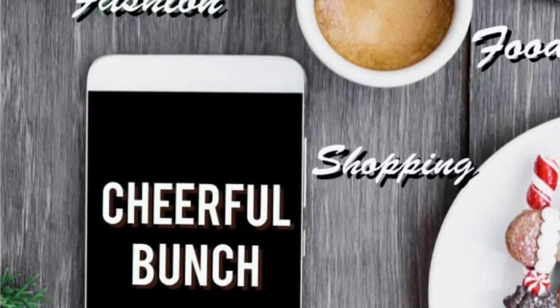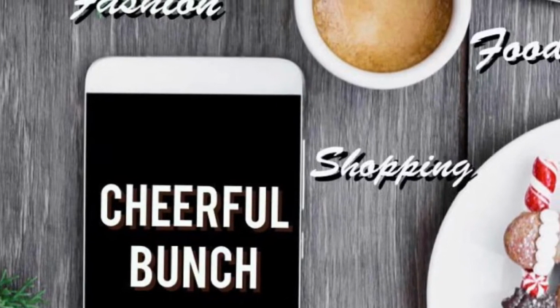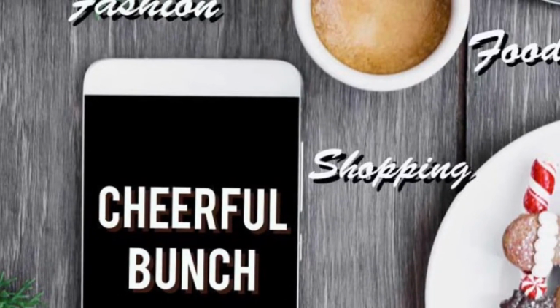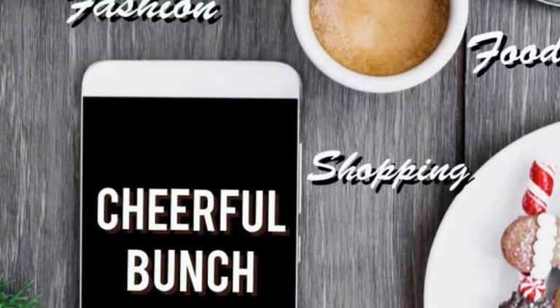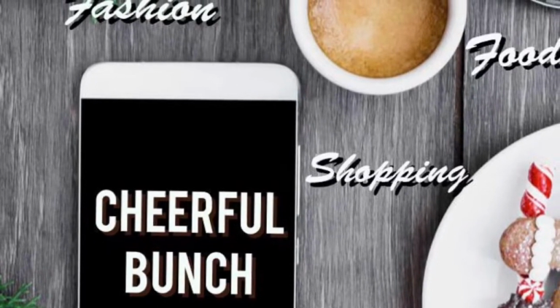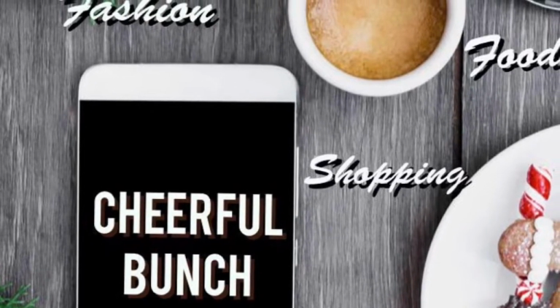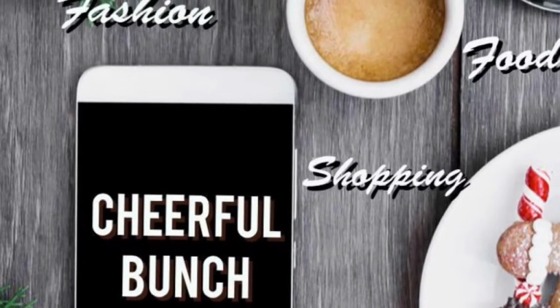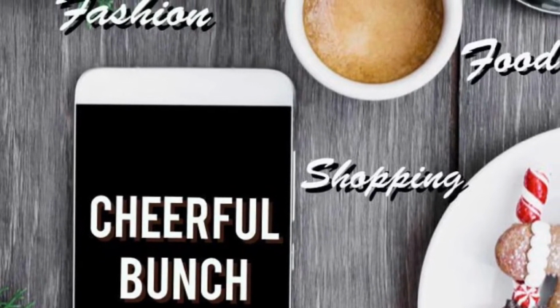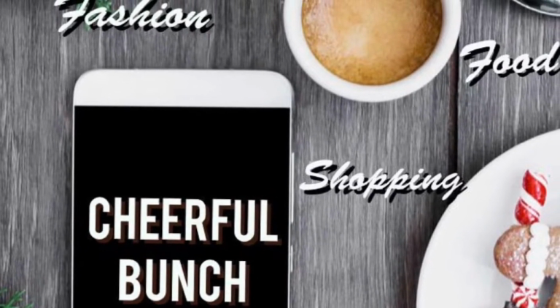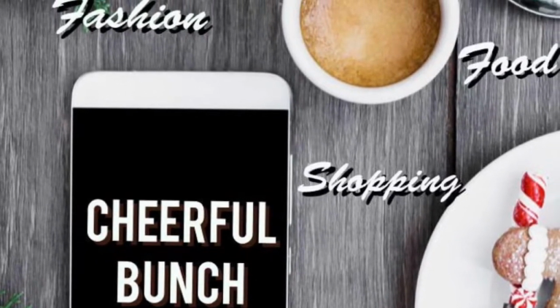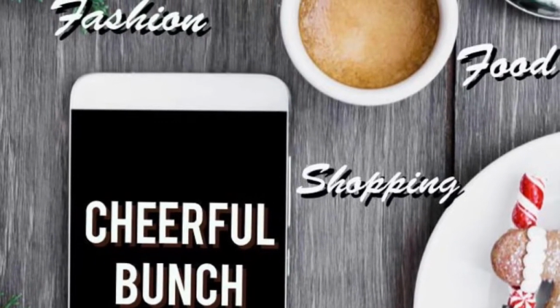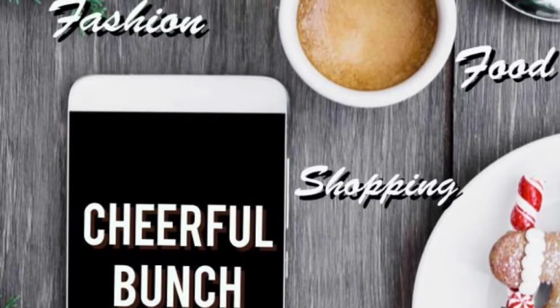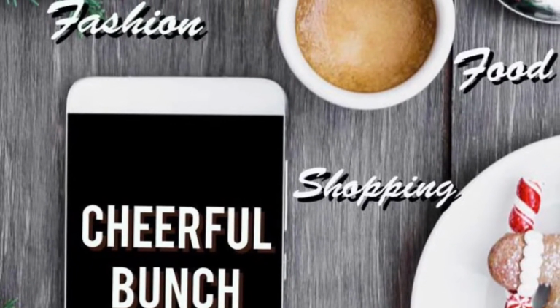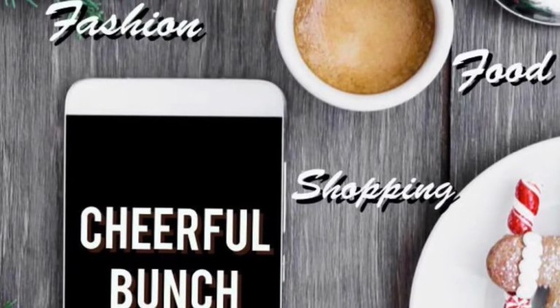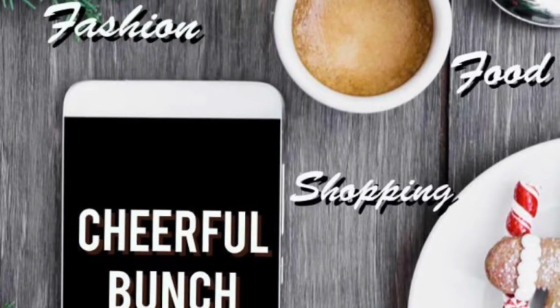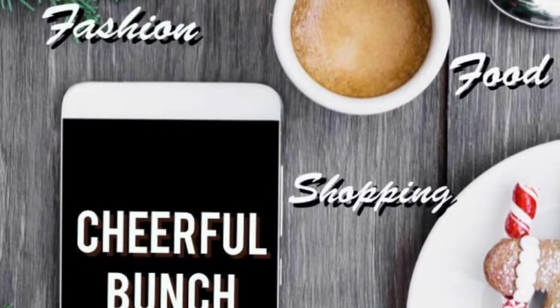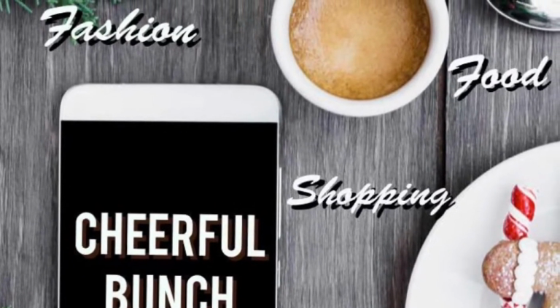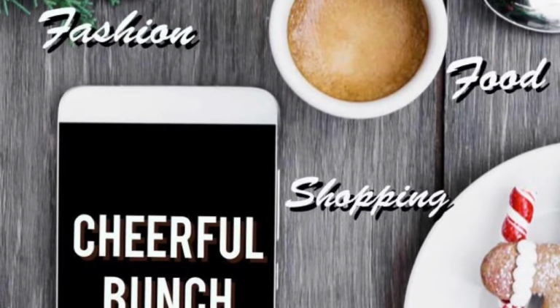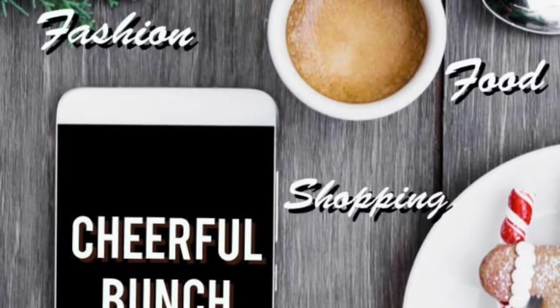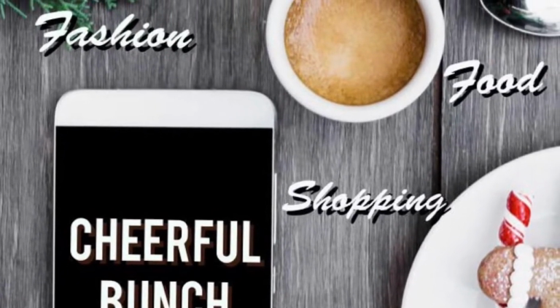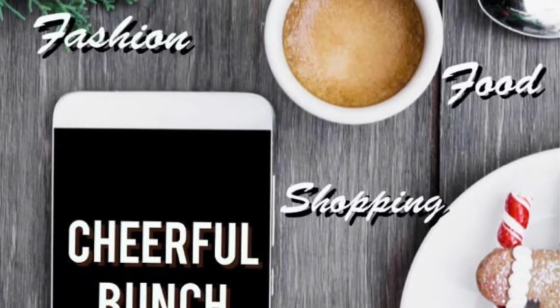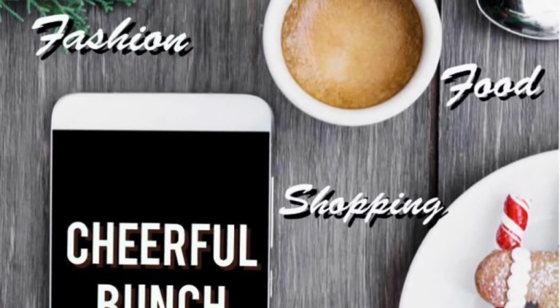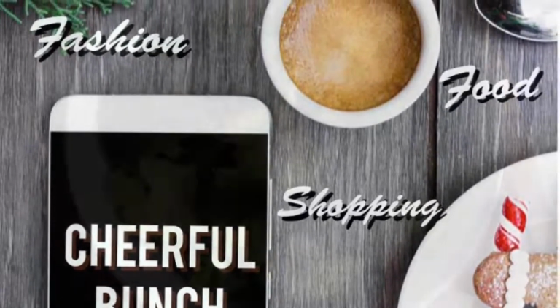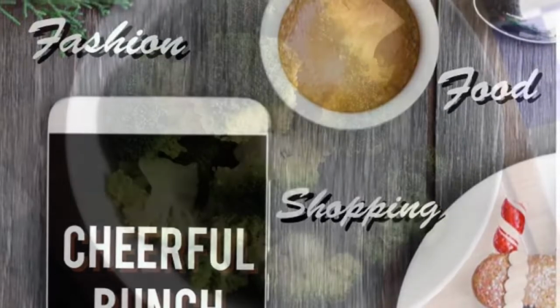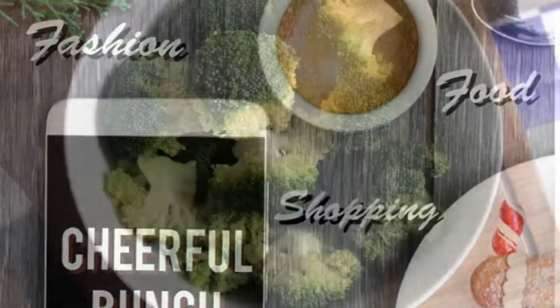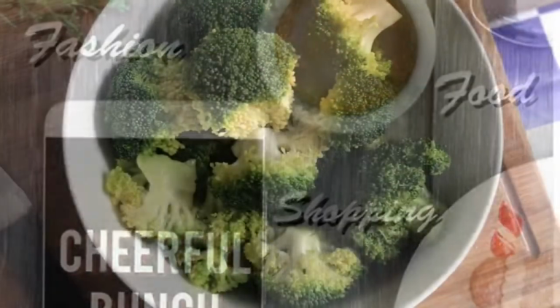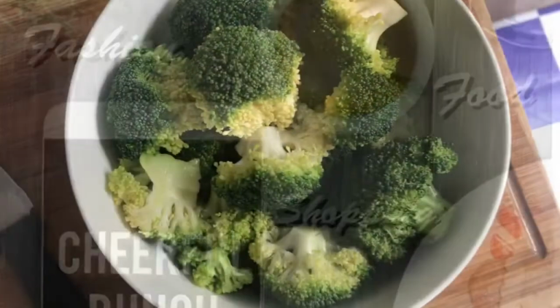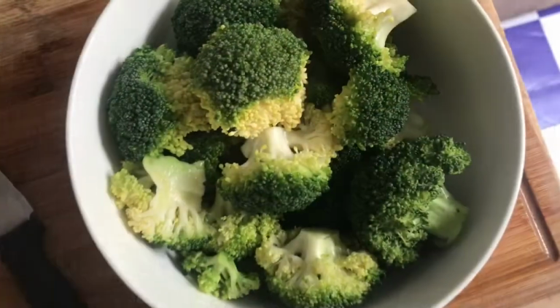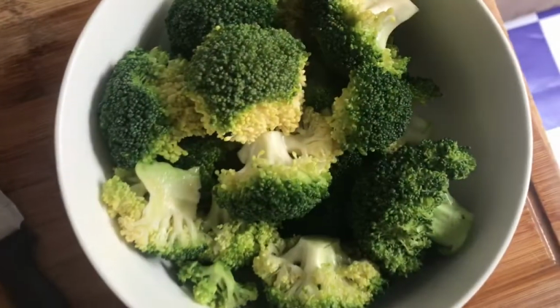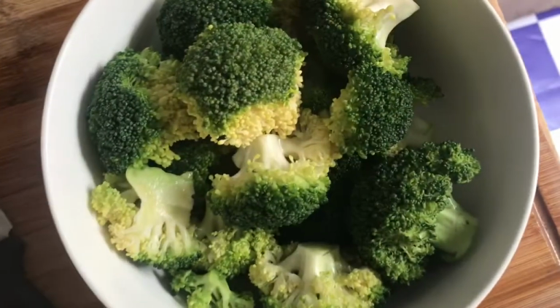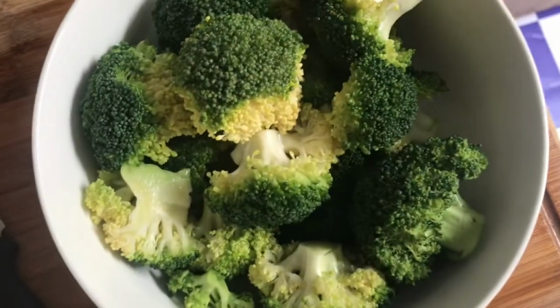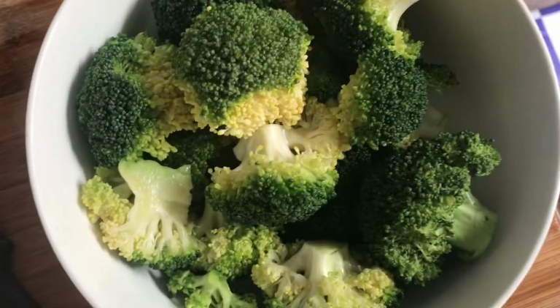Hi everyone! Welcome back to Cheerful Bunch. I have a recipe for broccoli thoran.